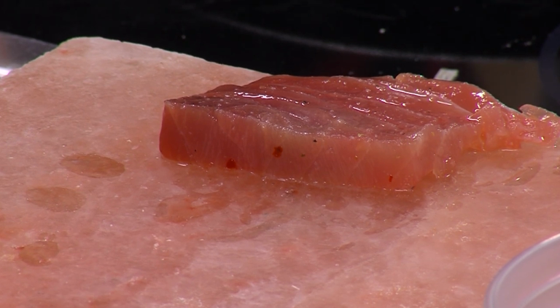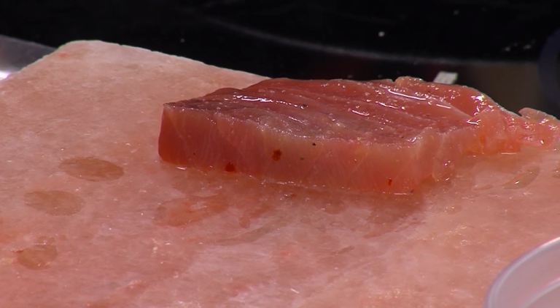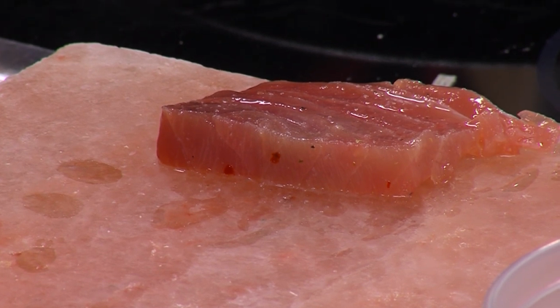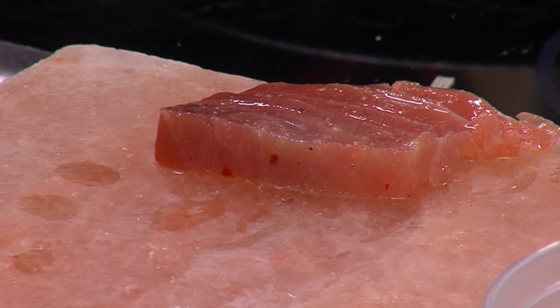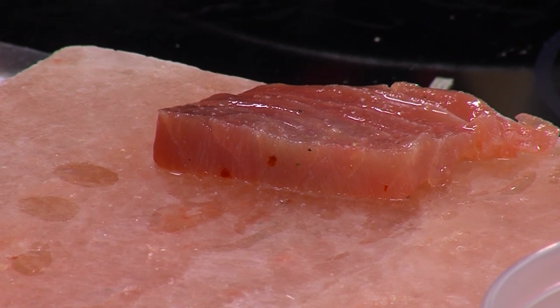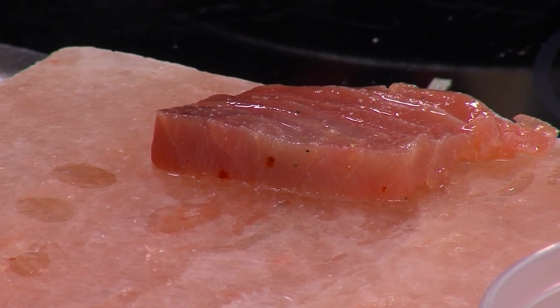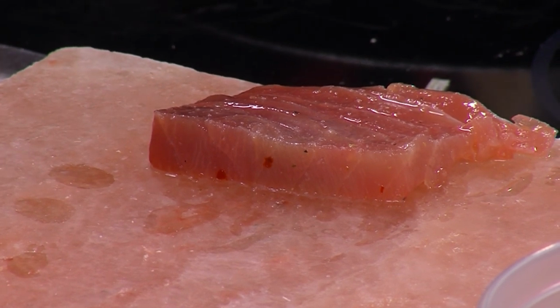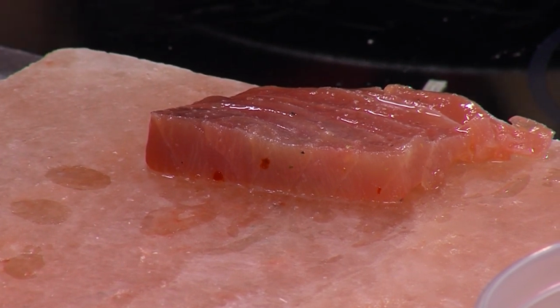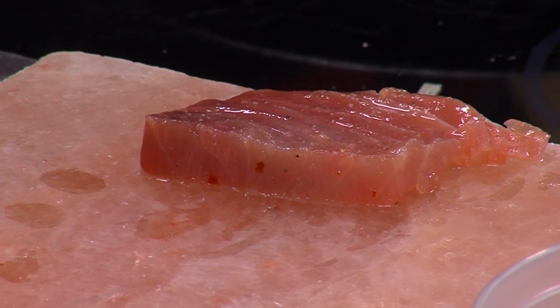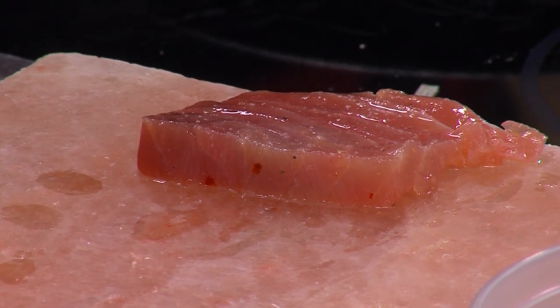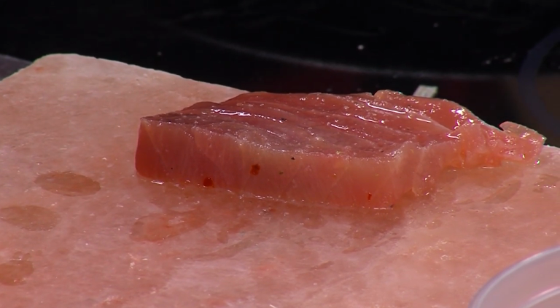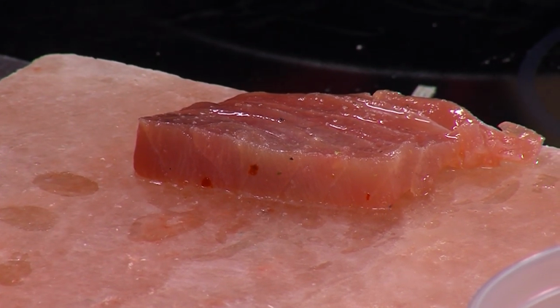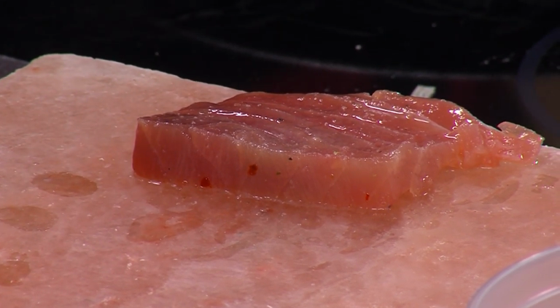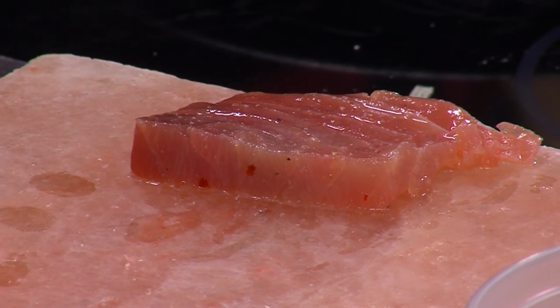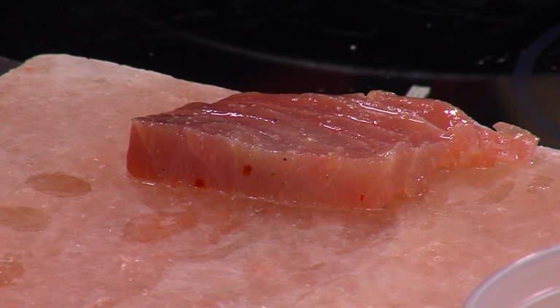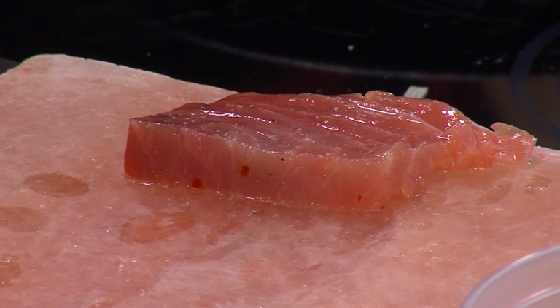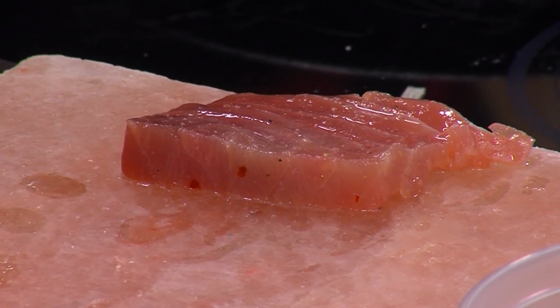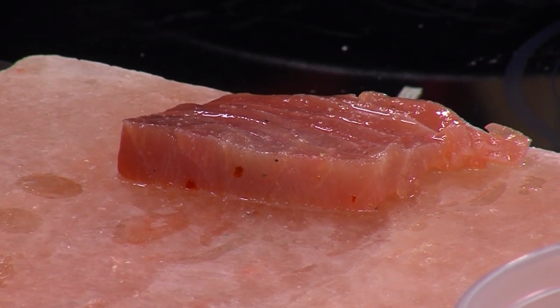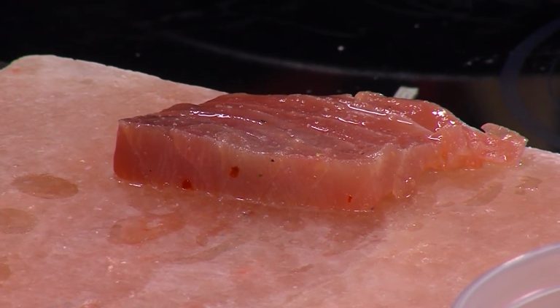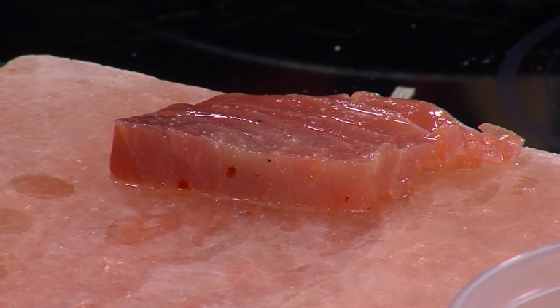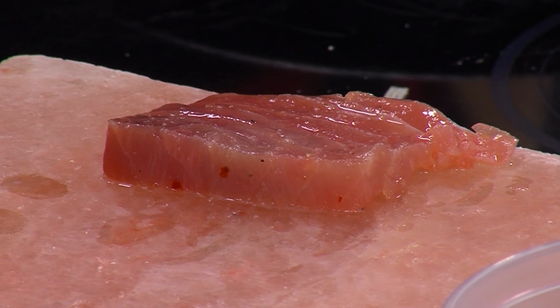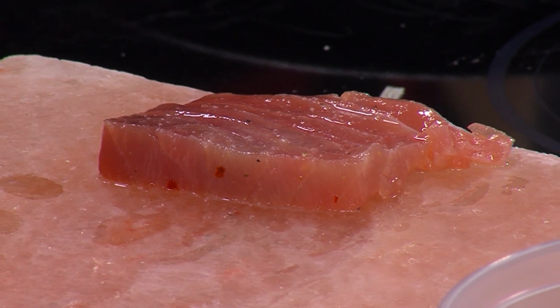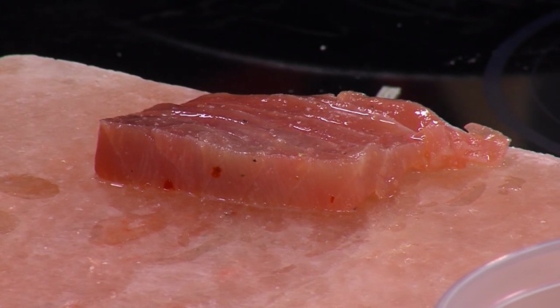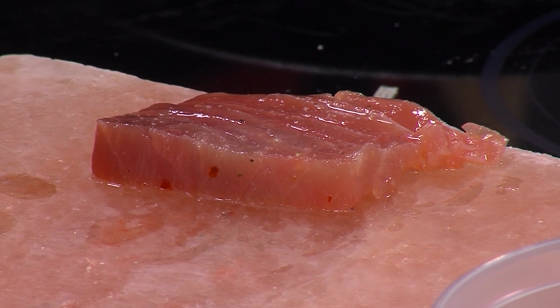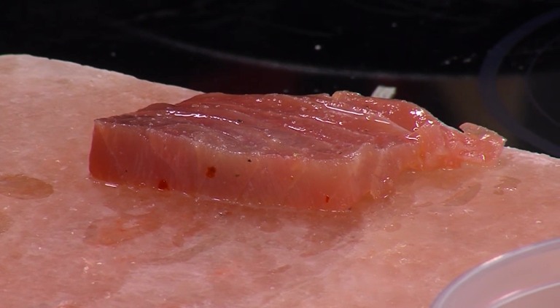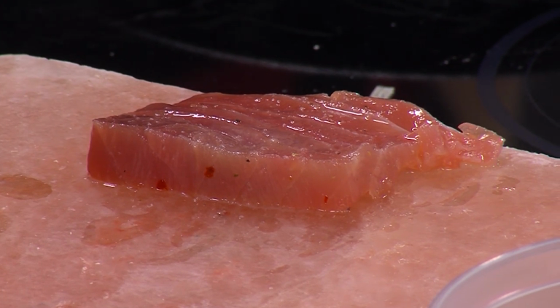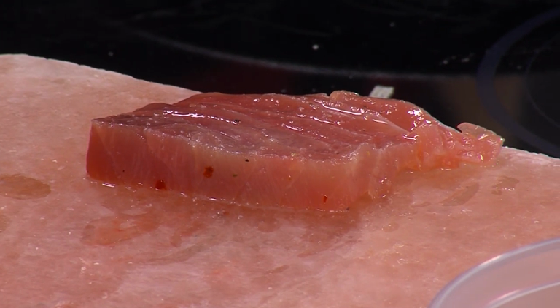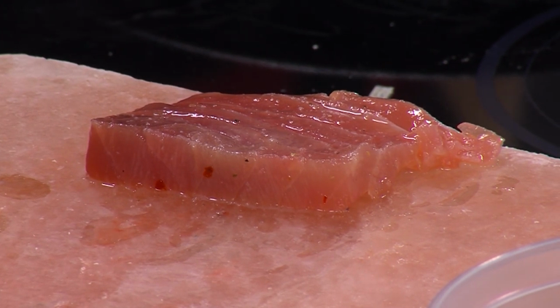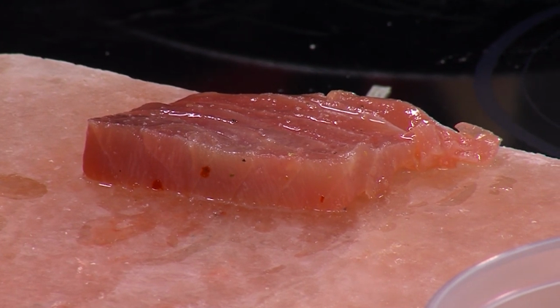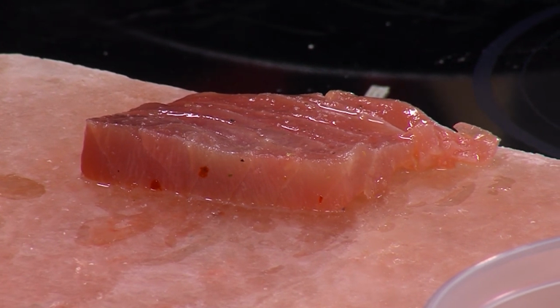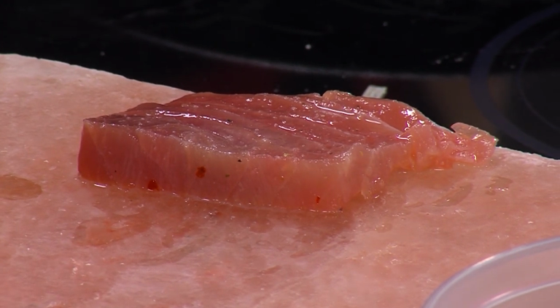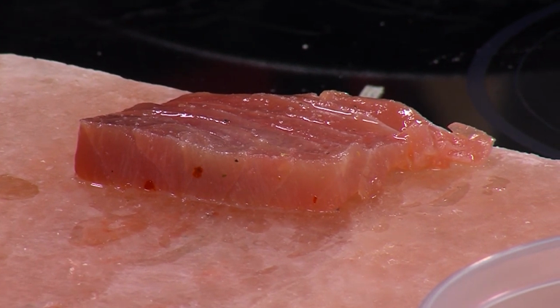There's no salt in anything that we have on this dish because all the salt you get is from the board. You don't want to over salt it.